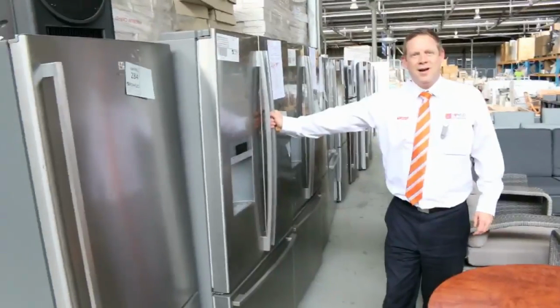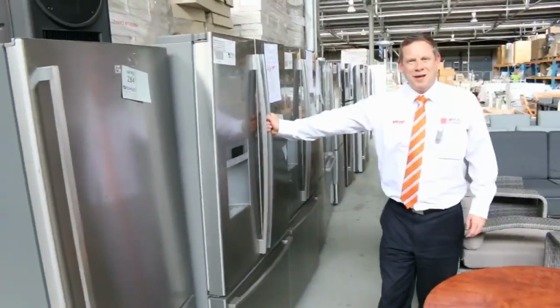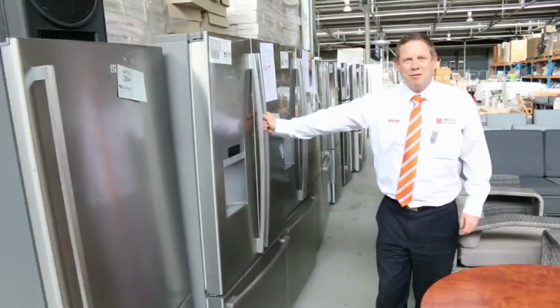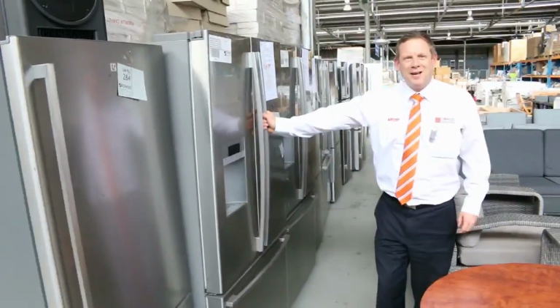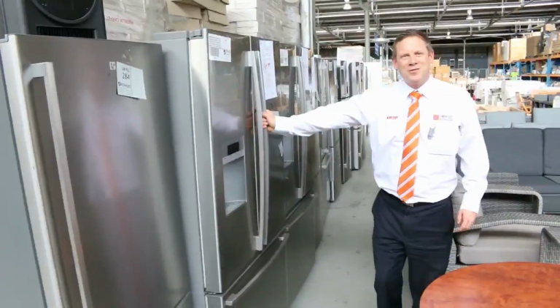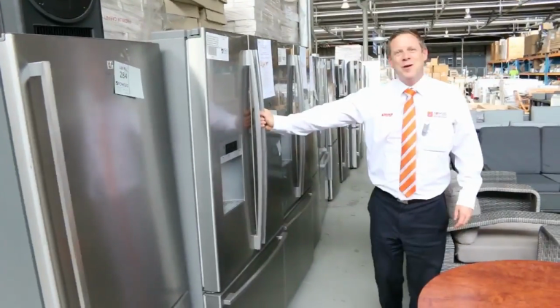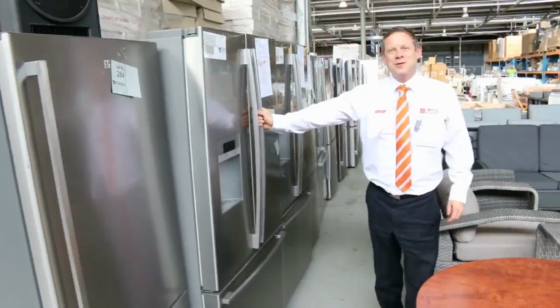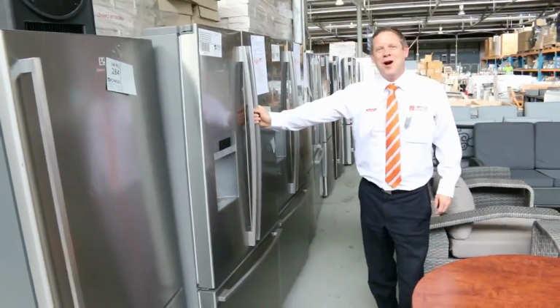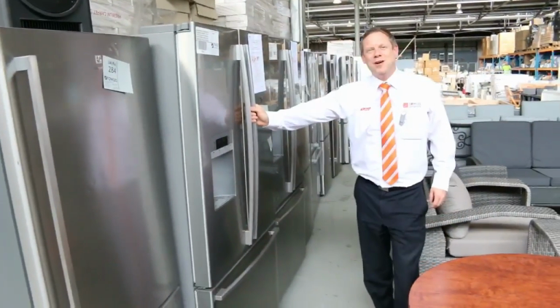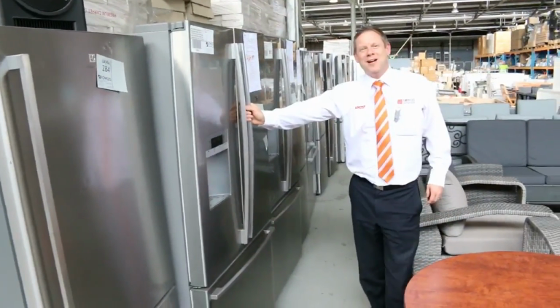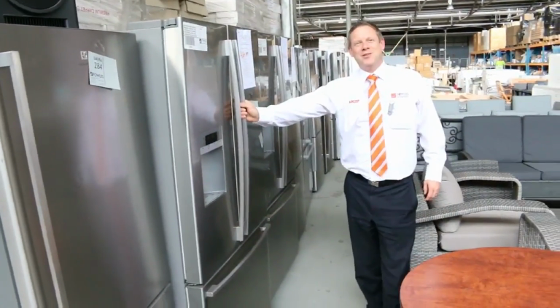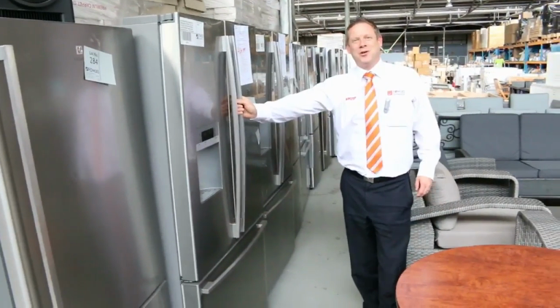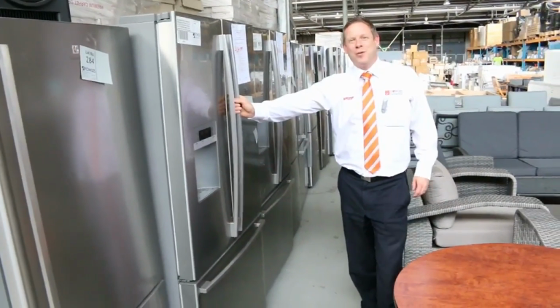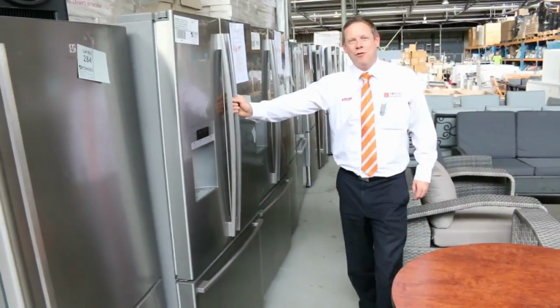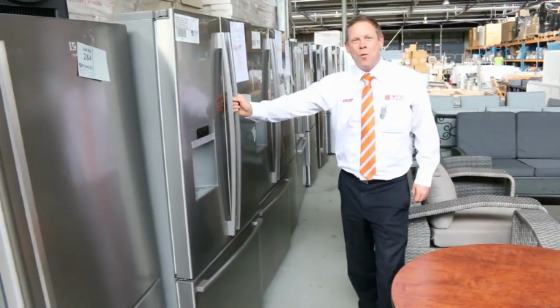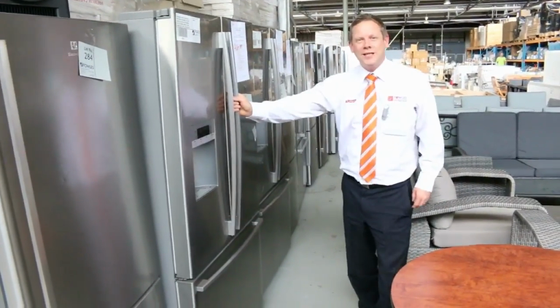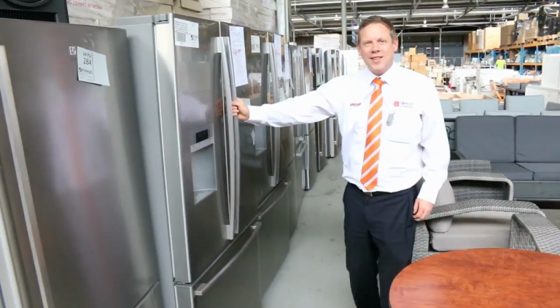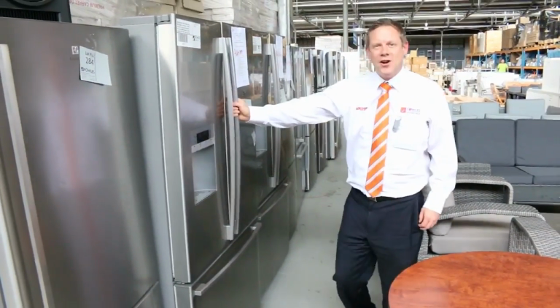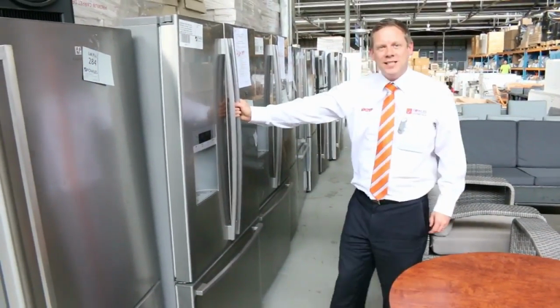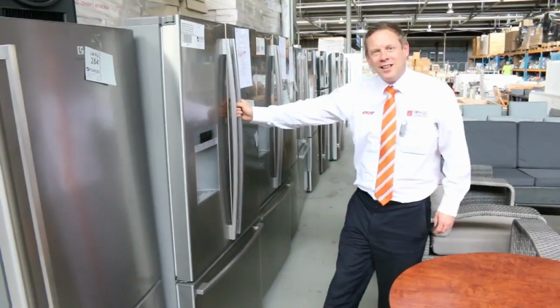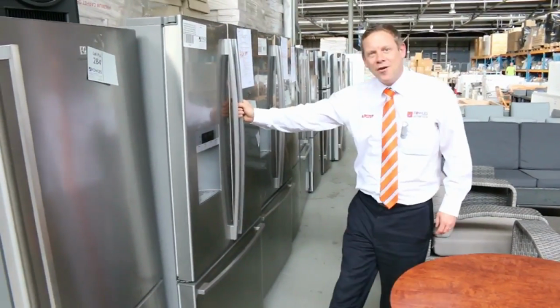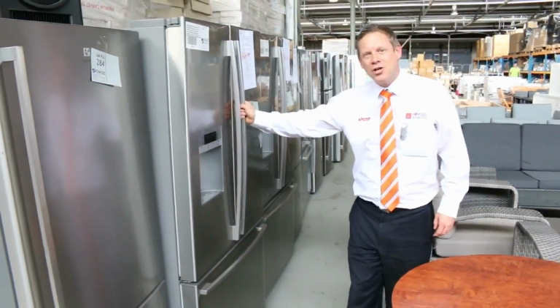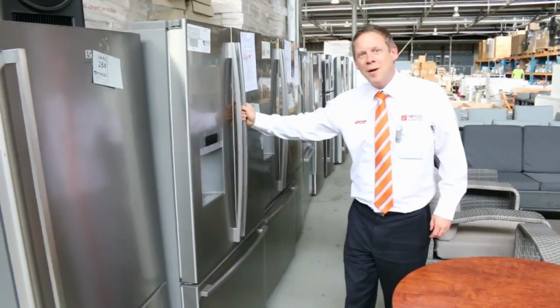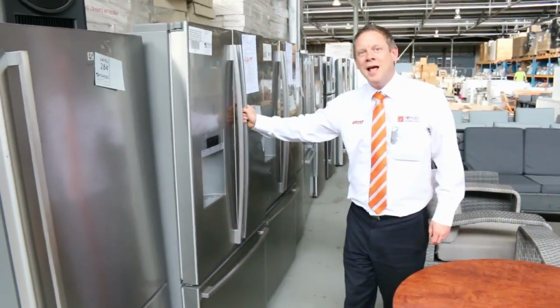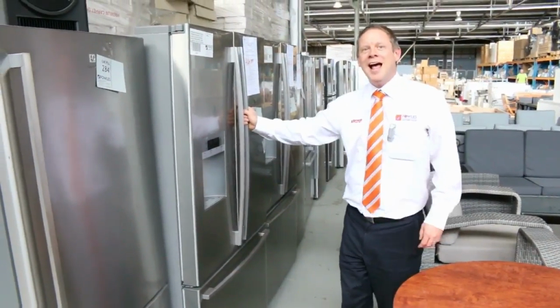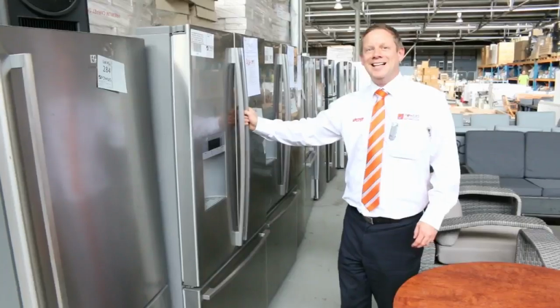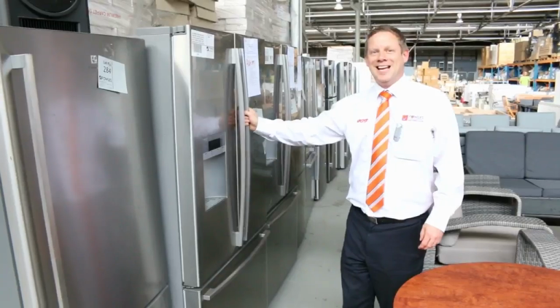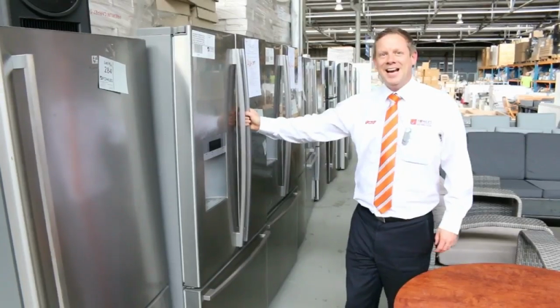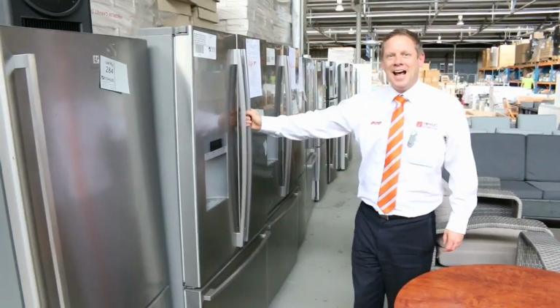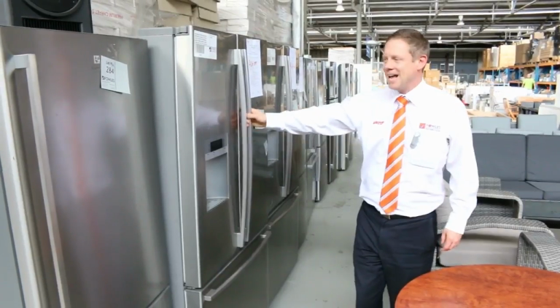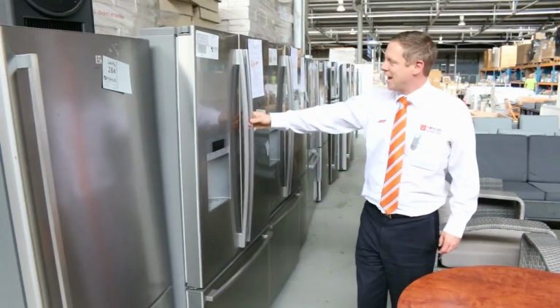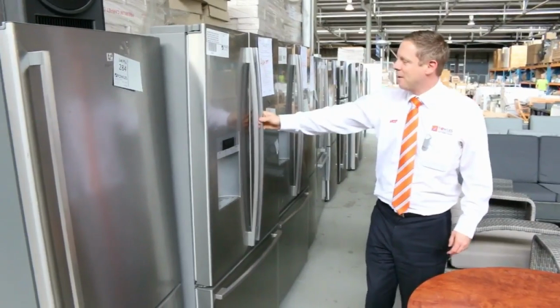Hi, I'm Liam from Fowles, and welcome to the Home Renovators auction preview for Wednesday the 19th of October at 10am.